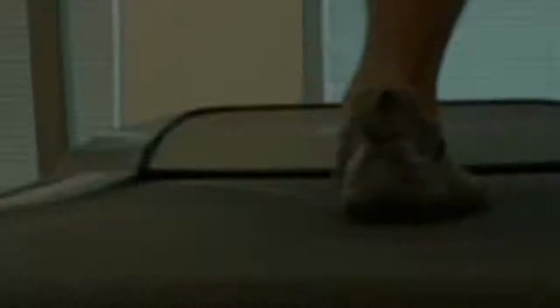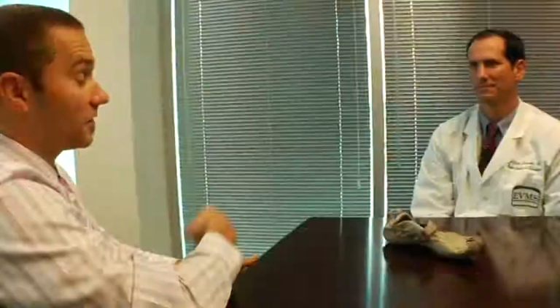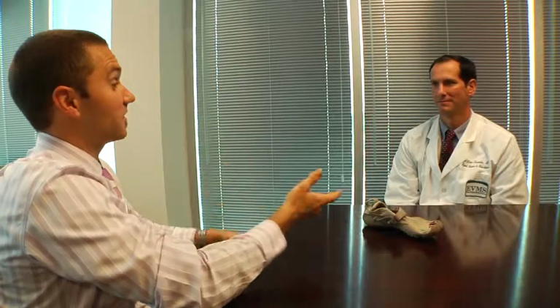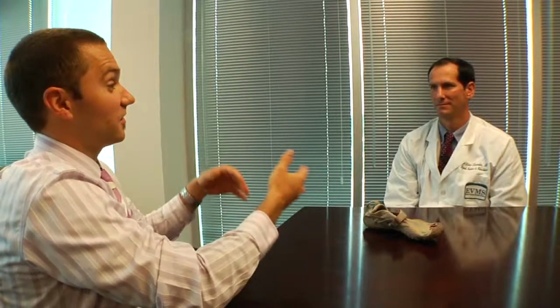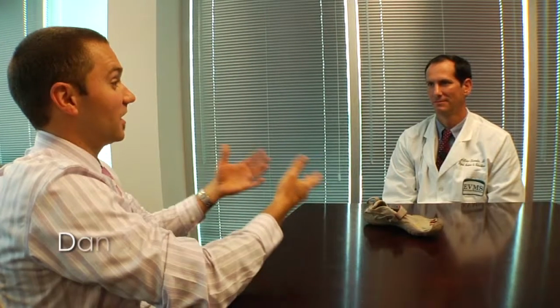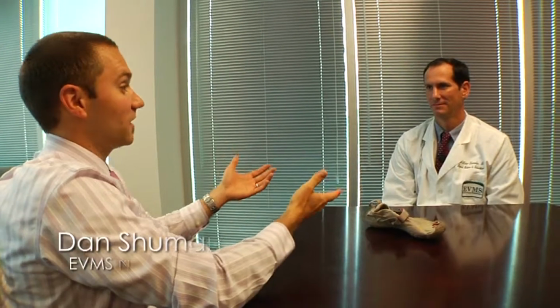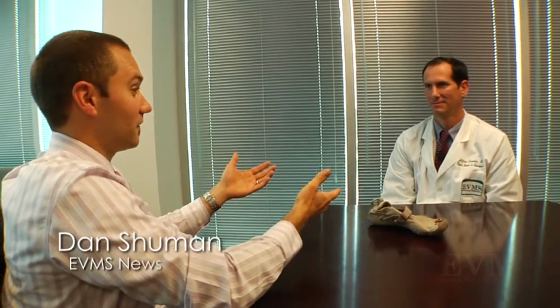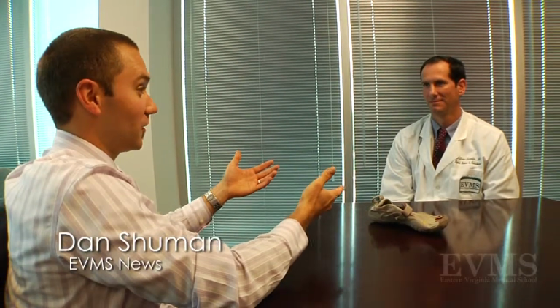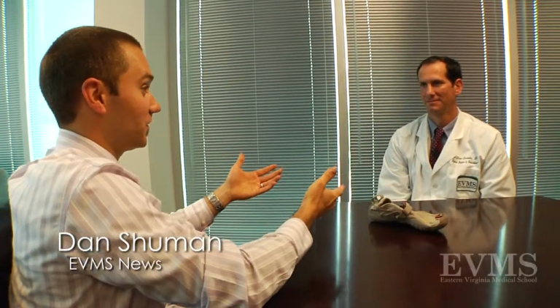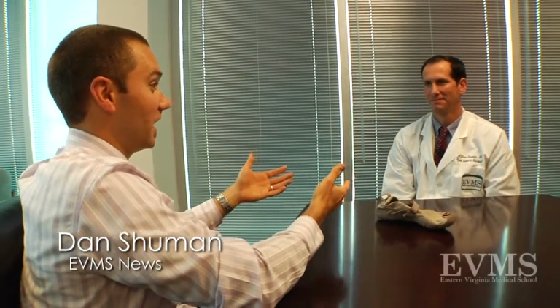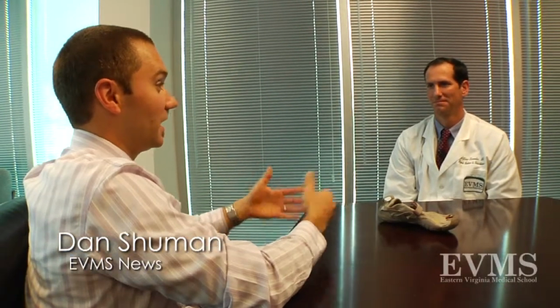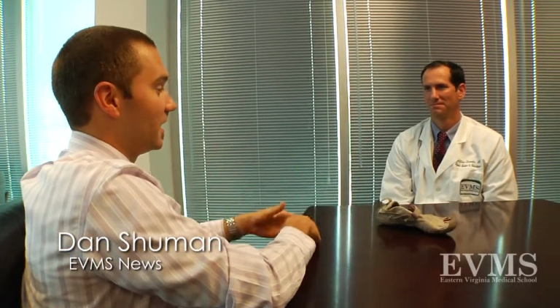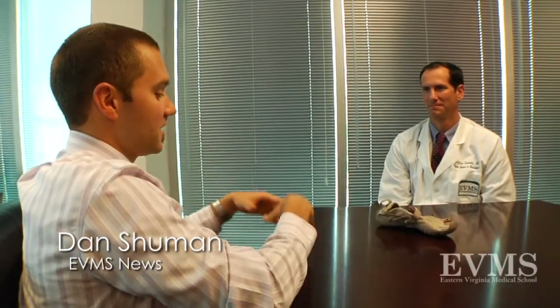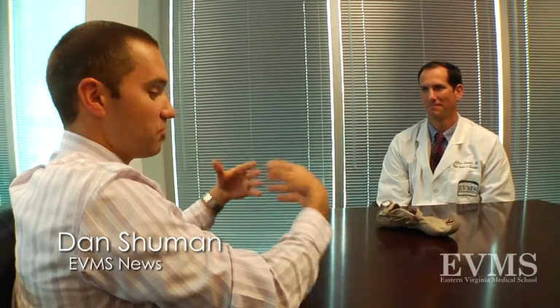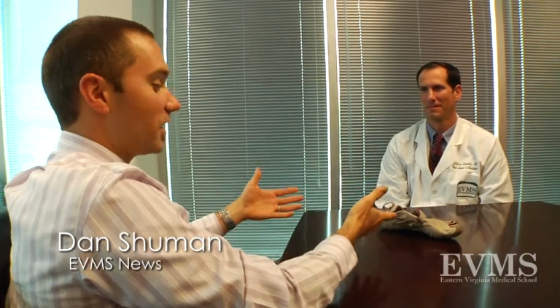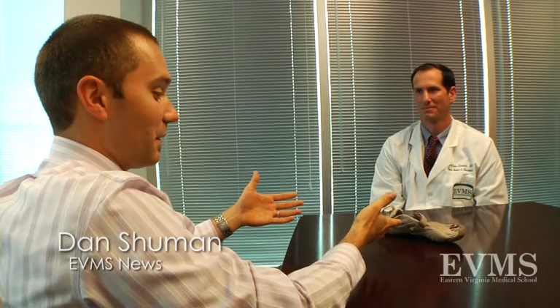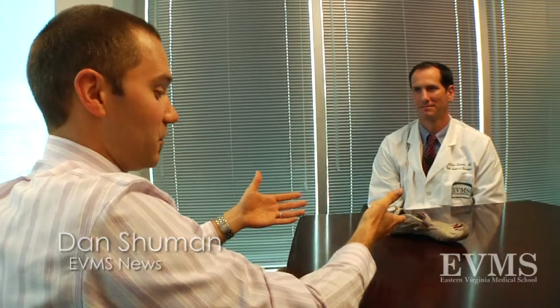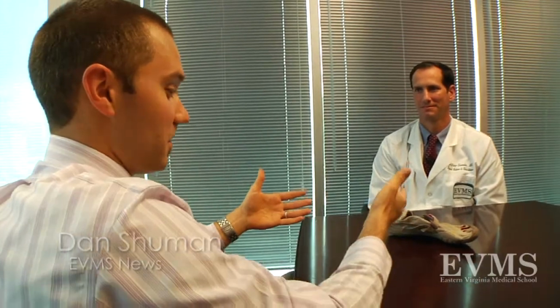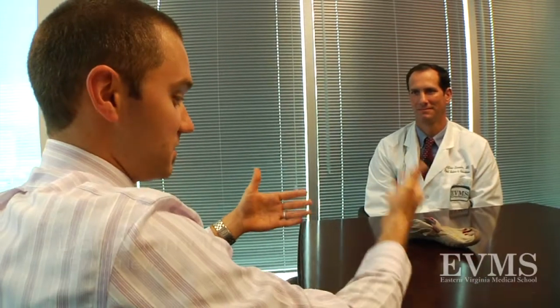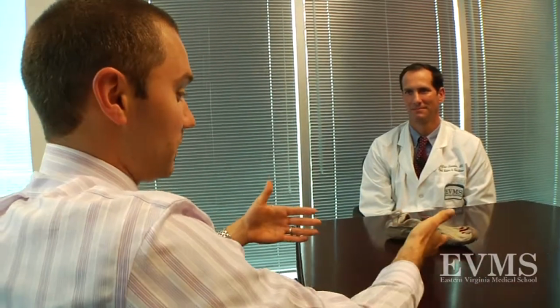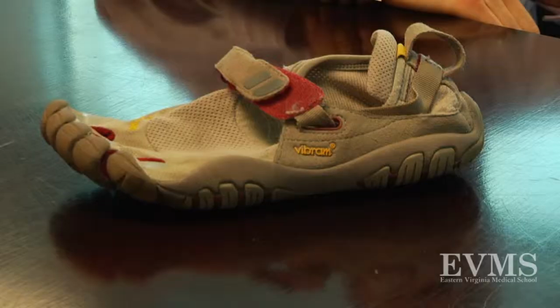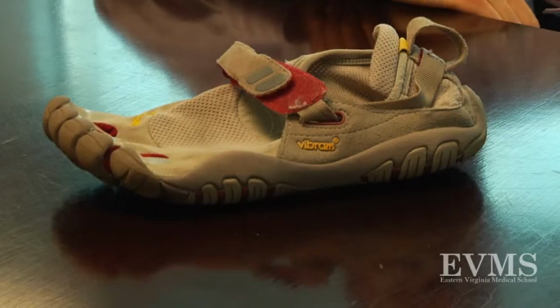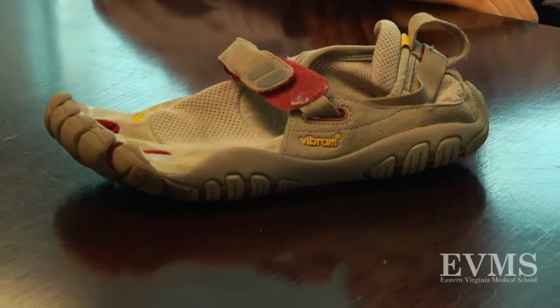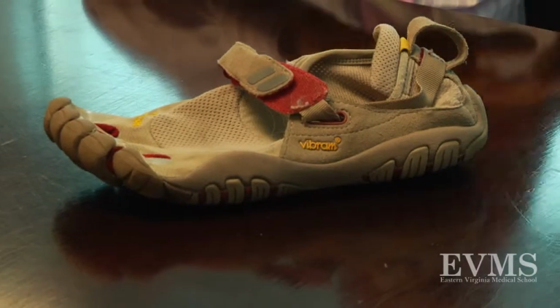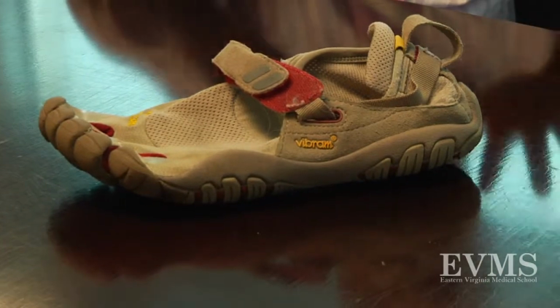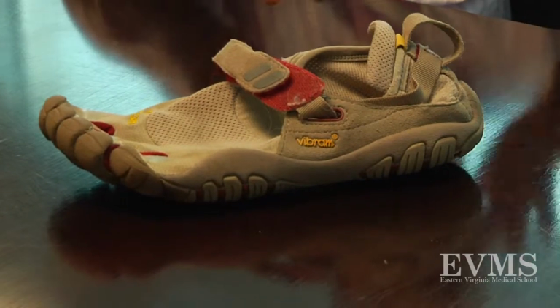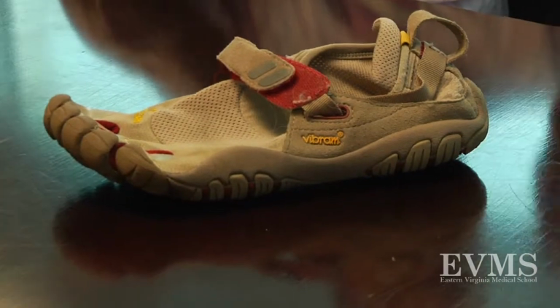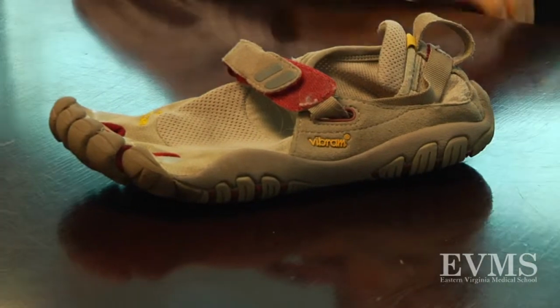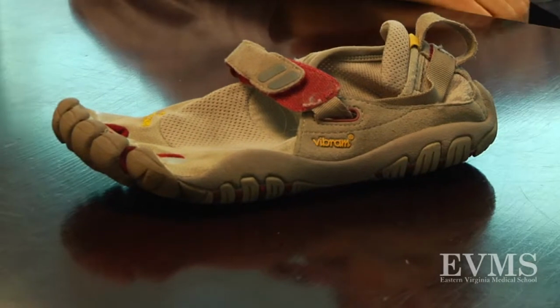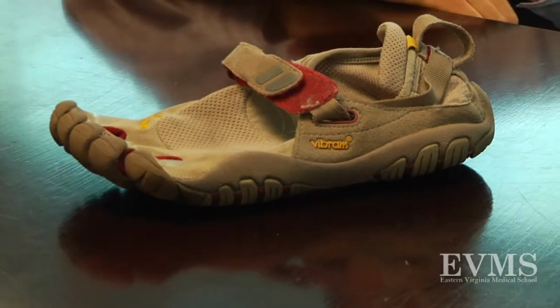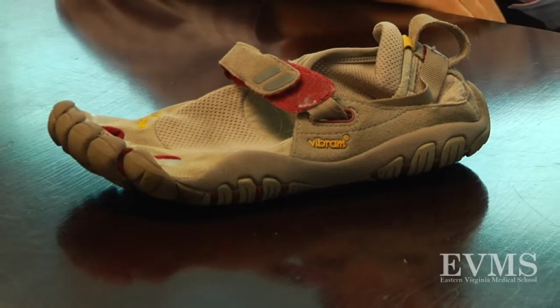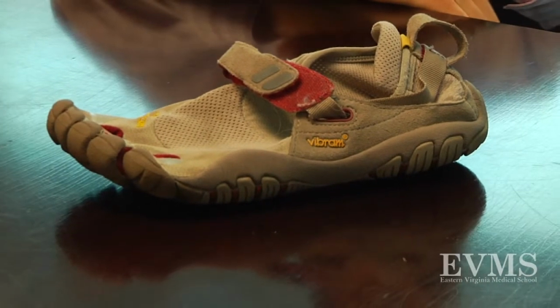Dr. Gnollis, thanks for taking time to talk with us today. I wanted to chat with you about these minimalist shoes that people are into these days. What's going on with them?